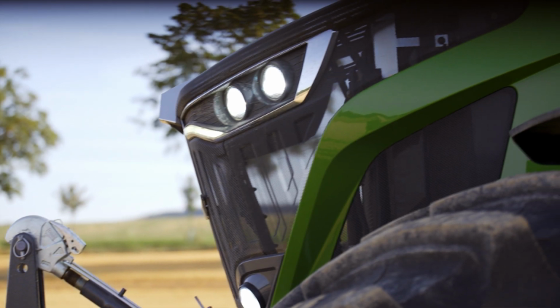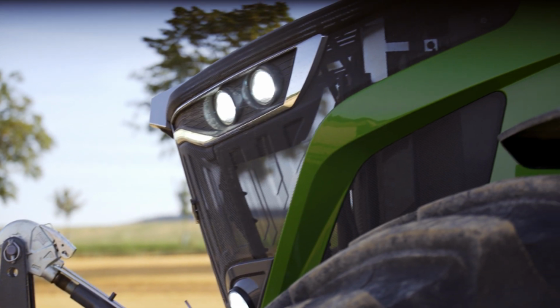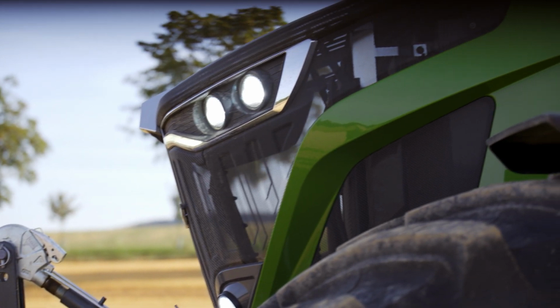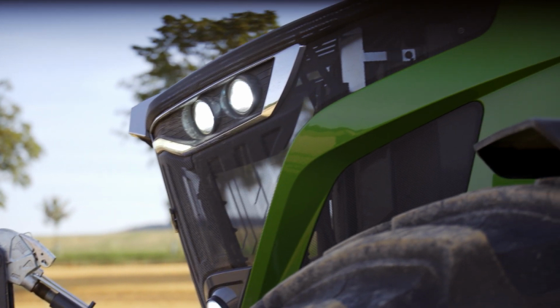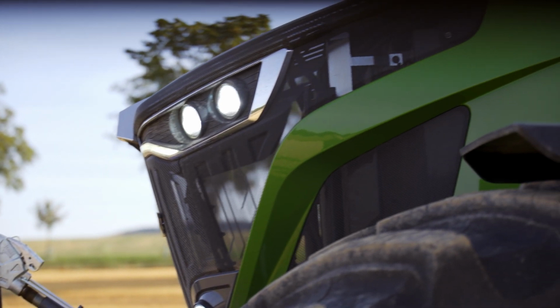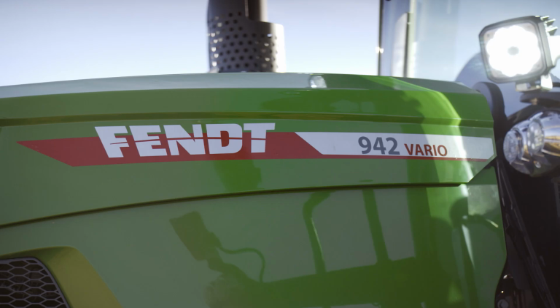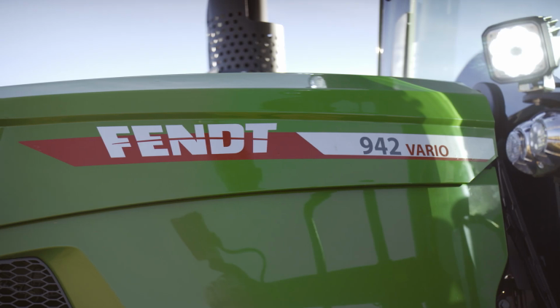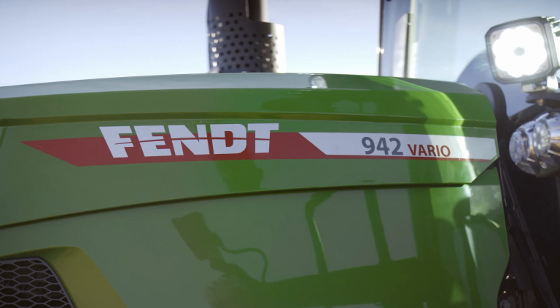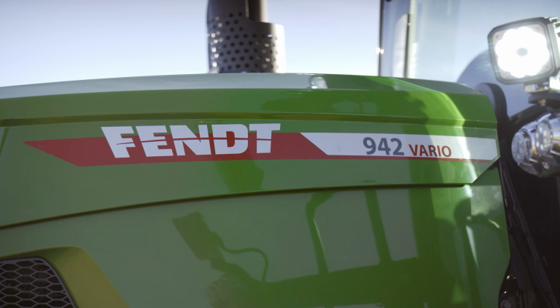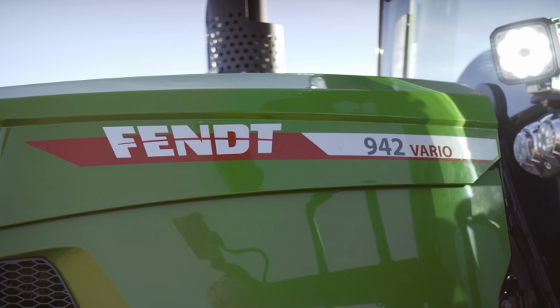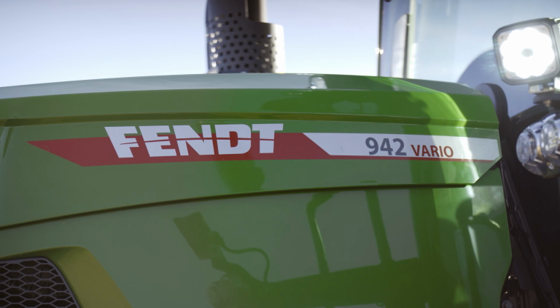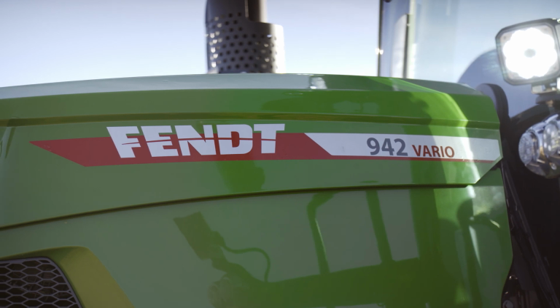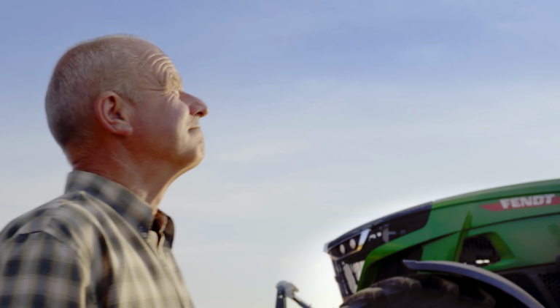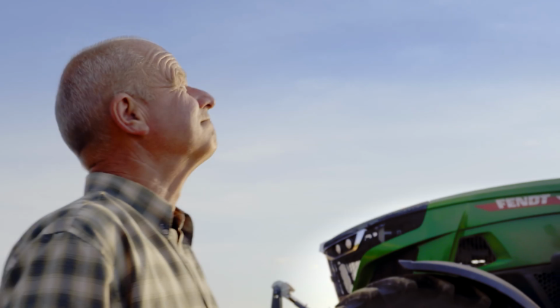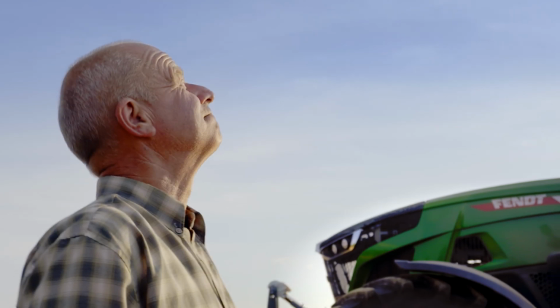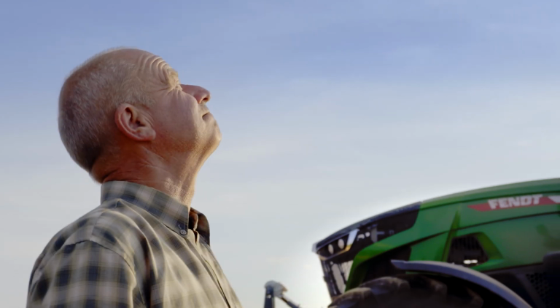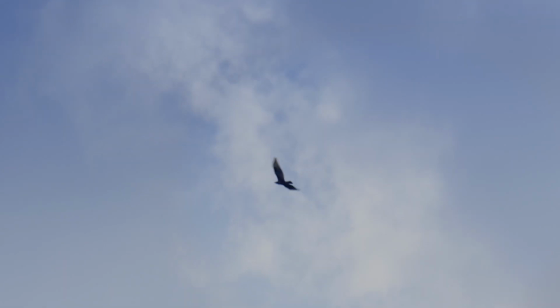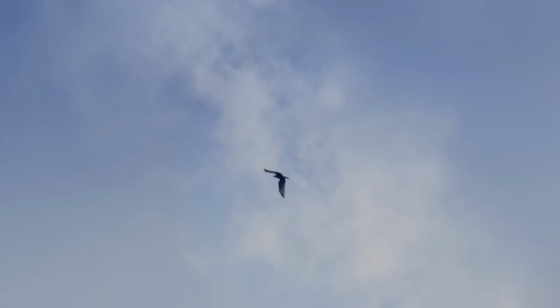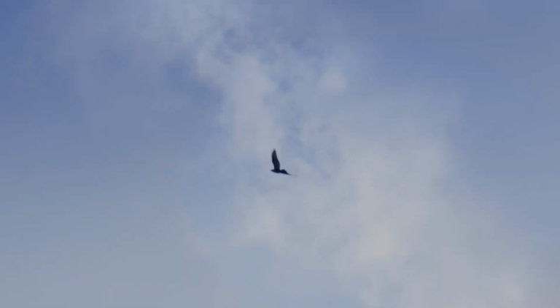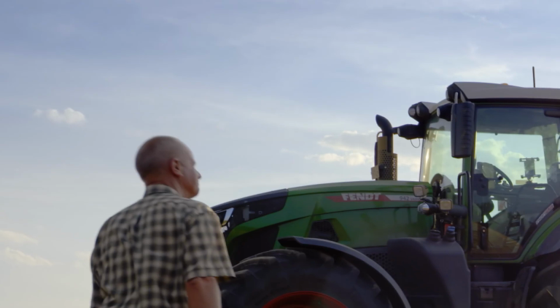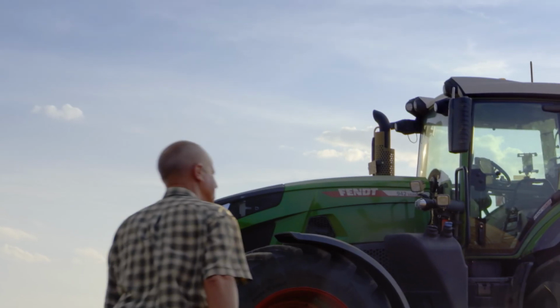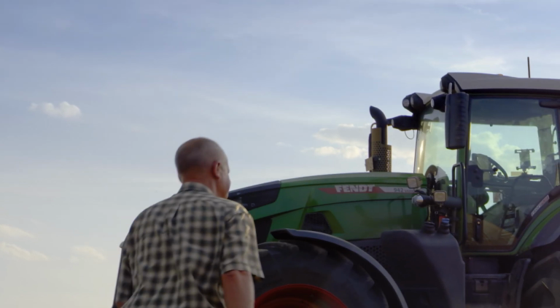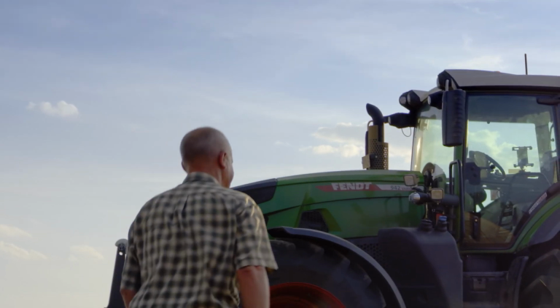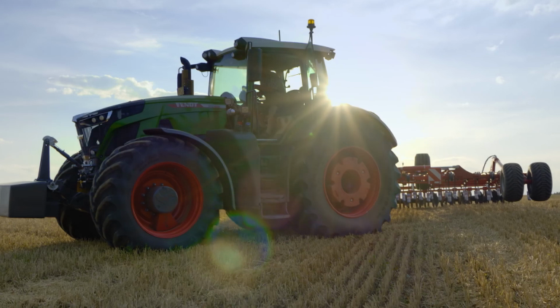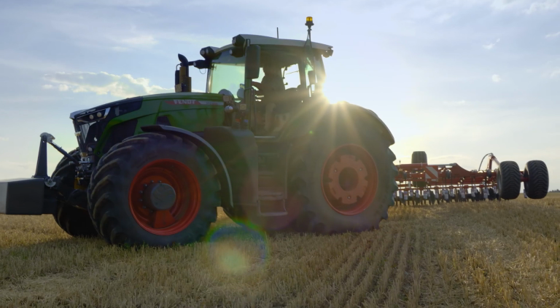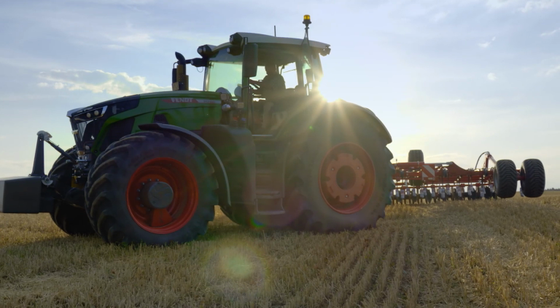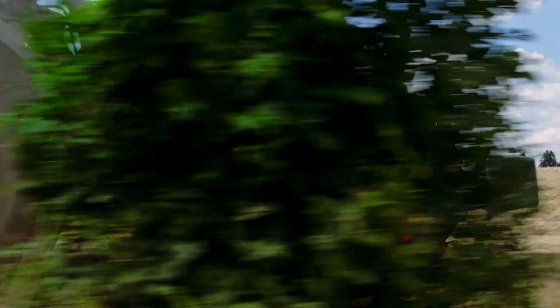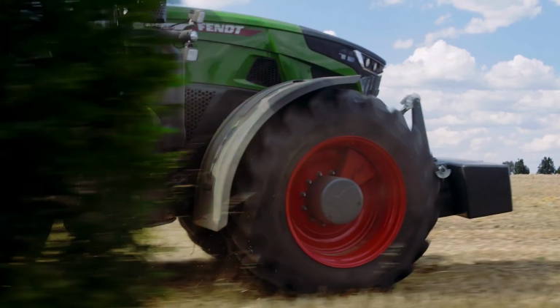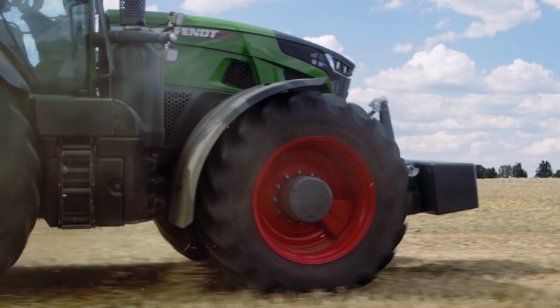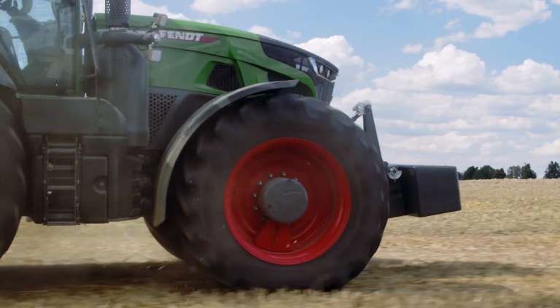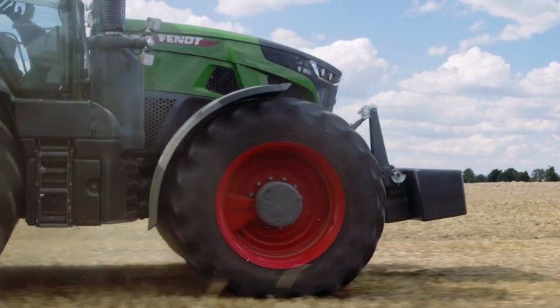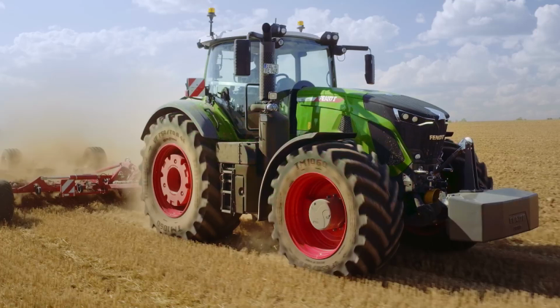The new FENDT 900 VARIO is ready for more. Ready for you. Your smart partner.